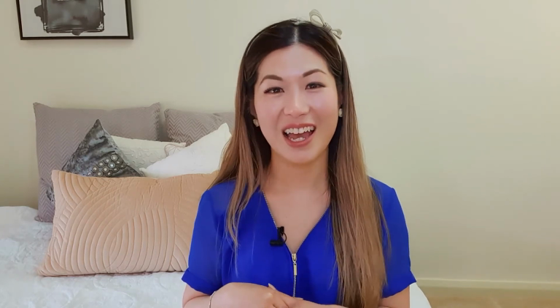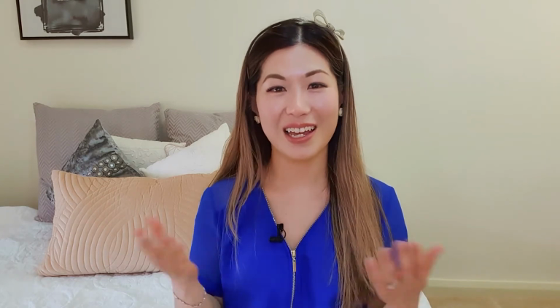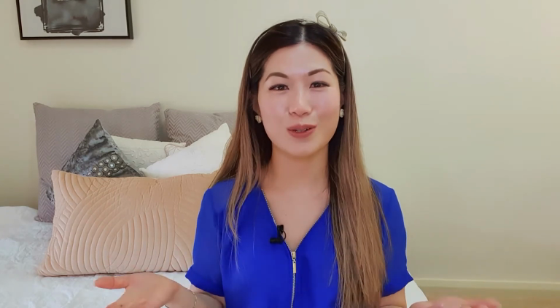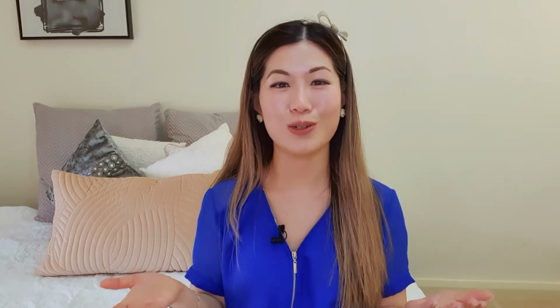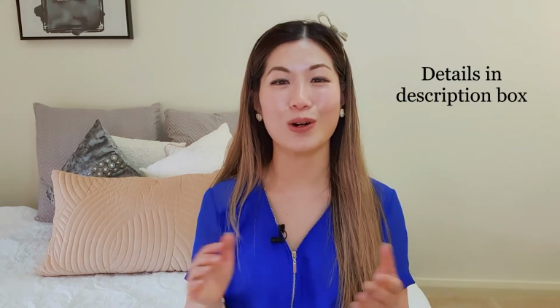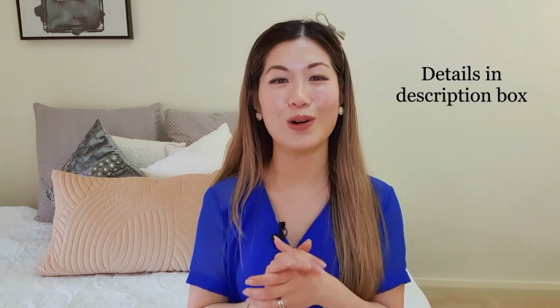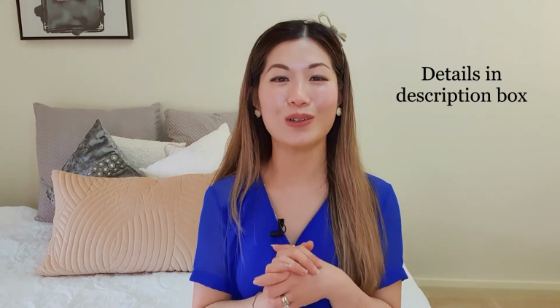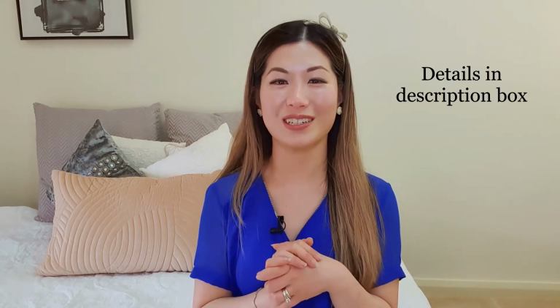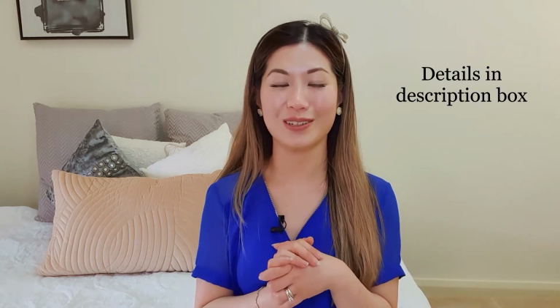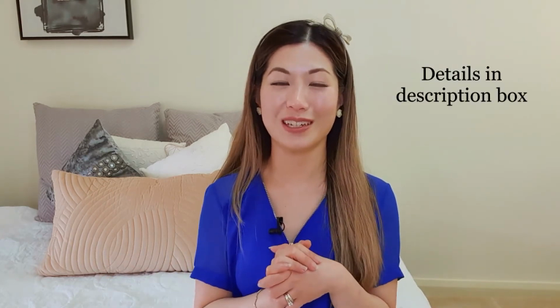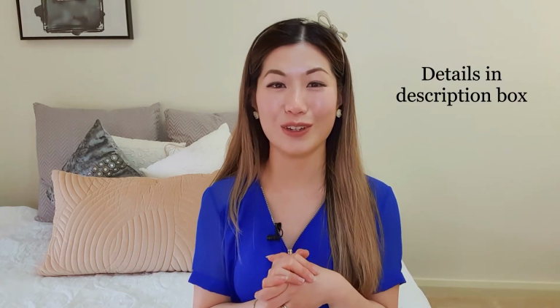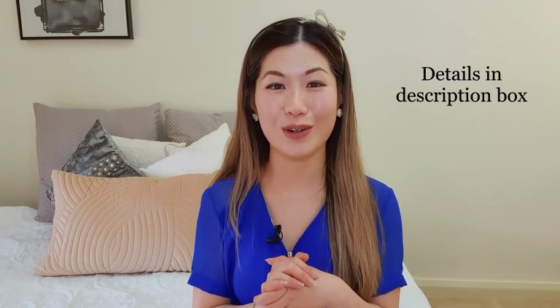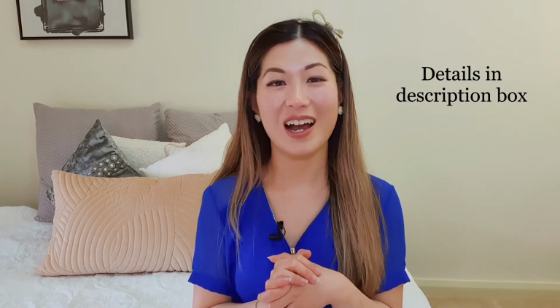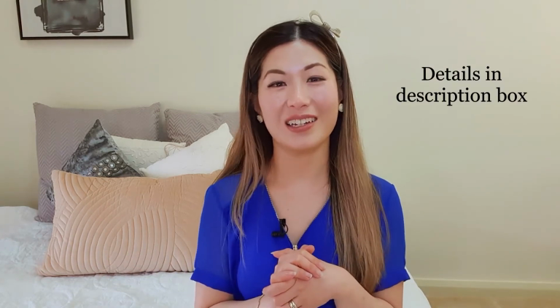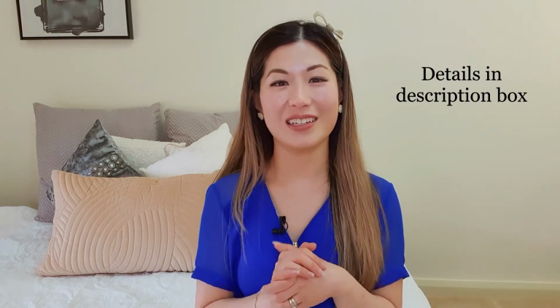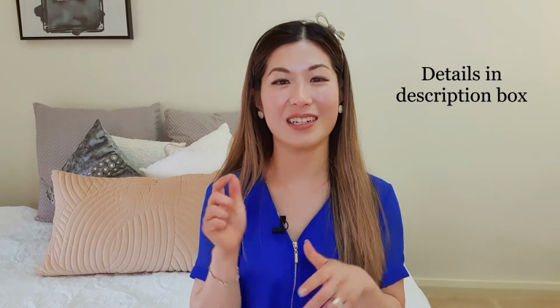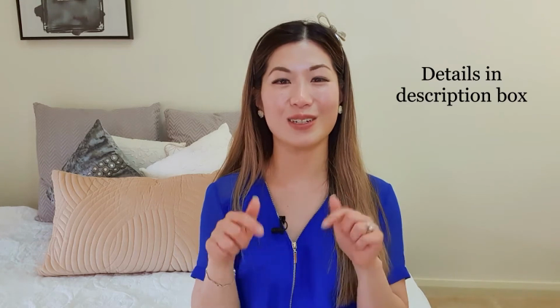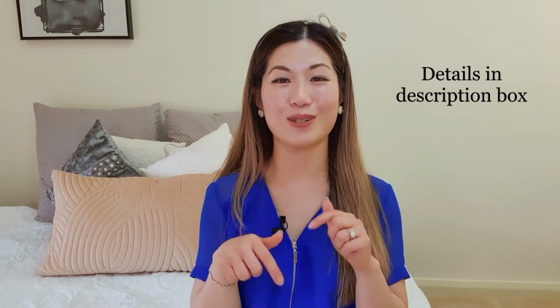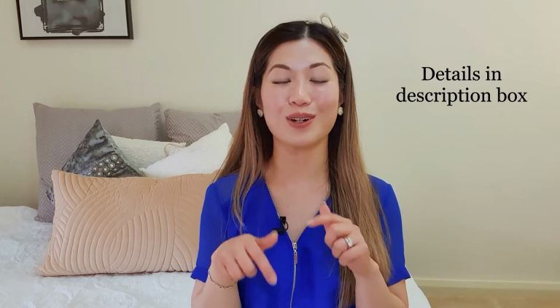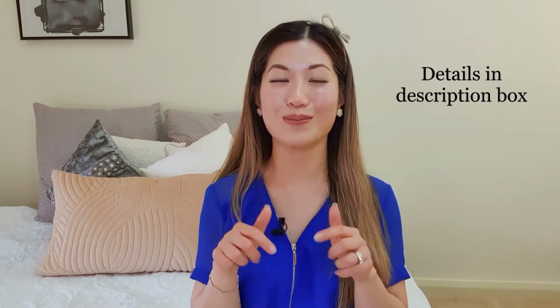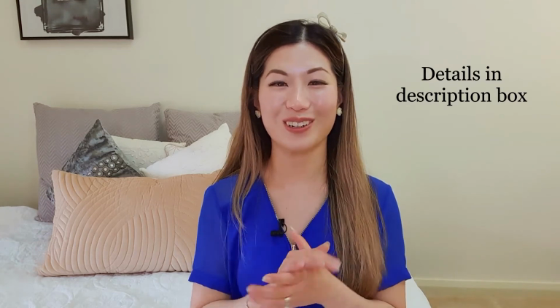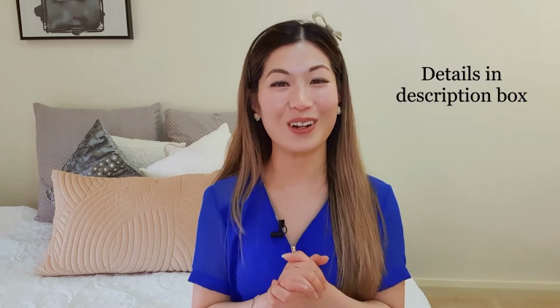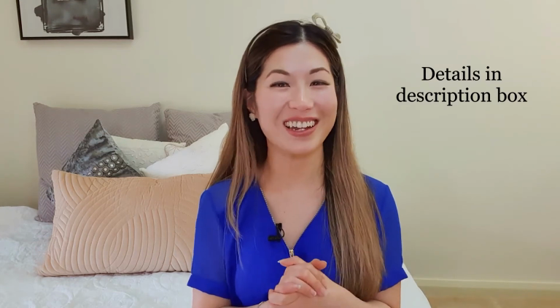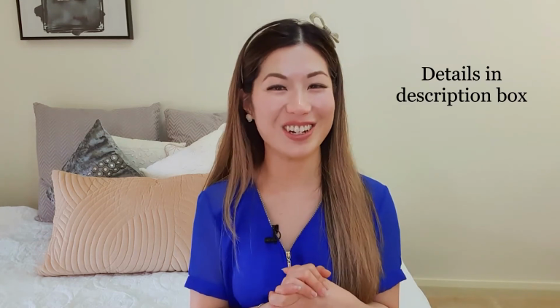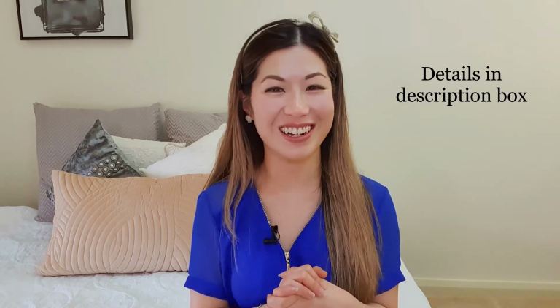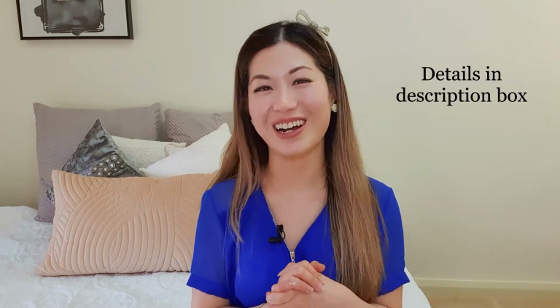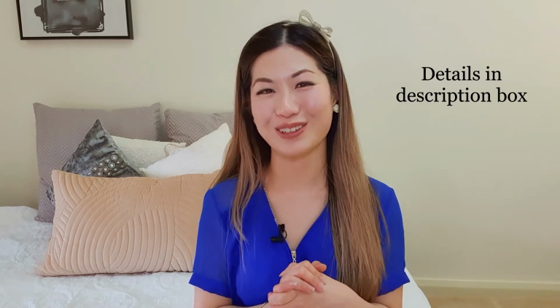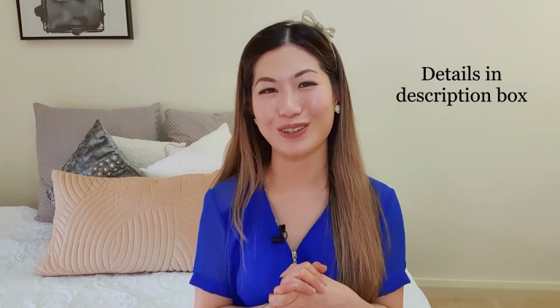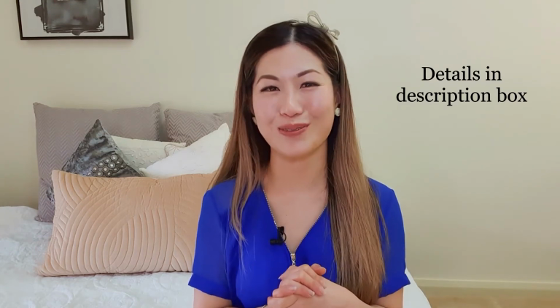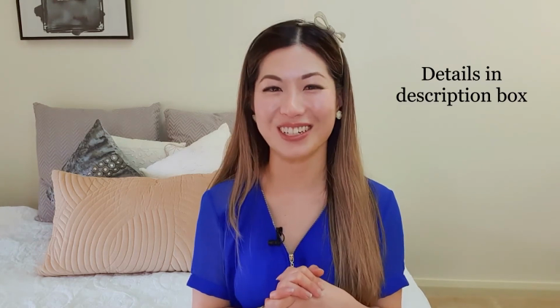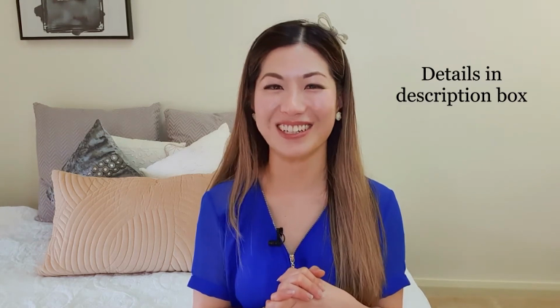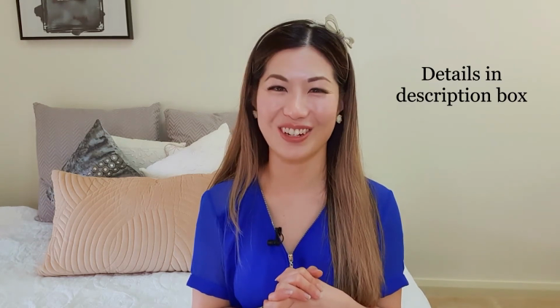As per usual, all details in this video are linked in the description box below. Go ahead and check it out after you finish watching this video.